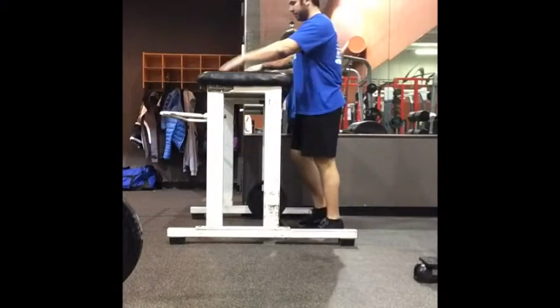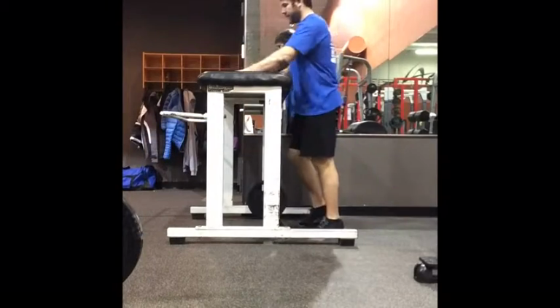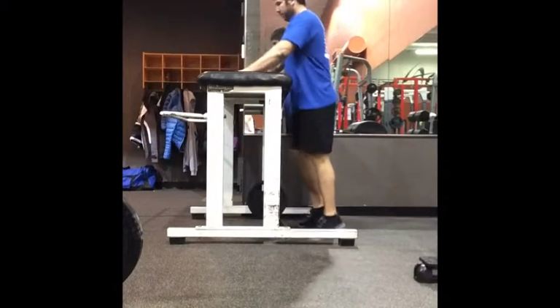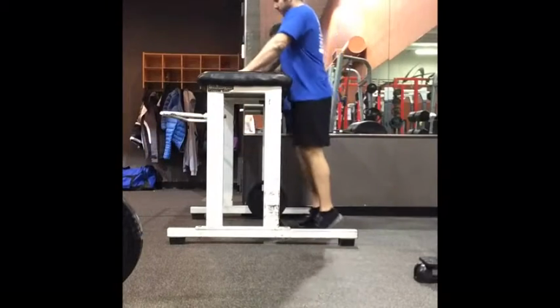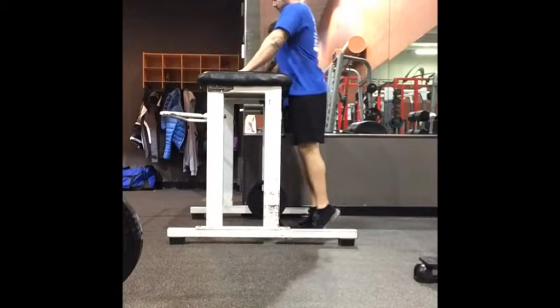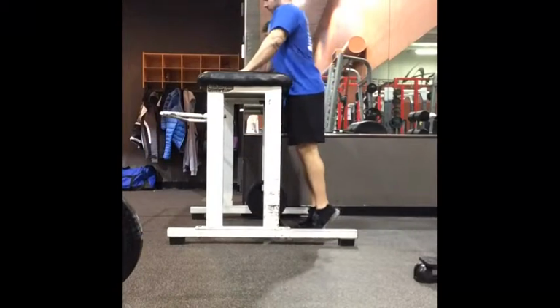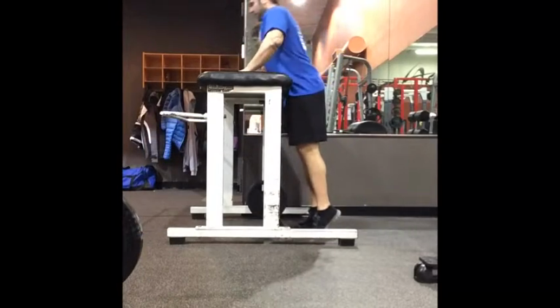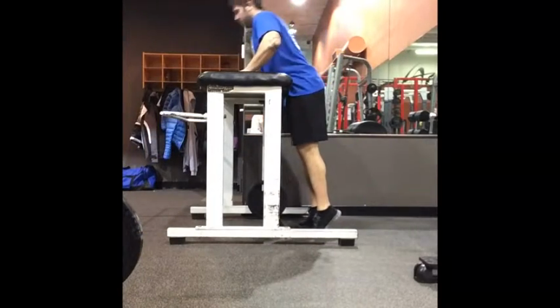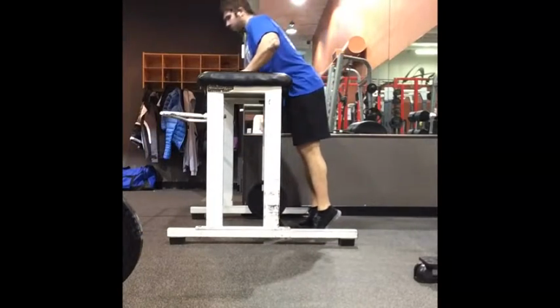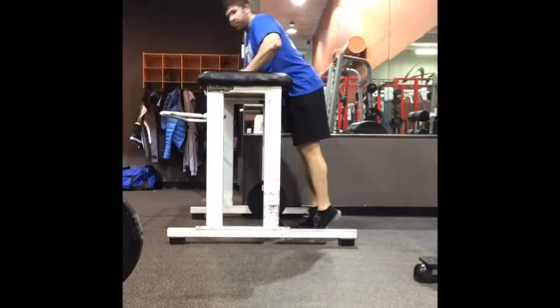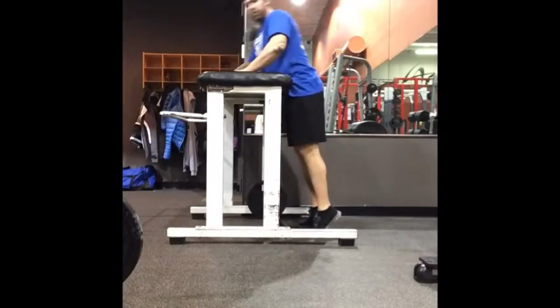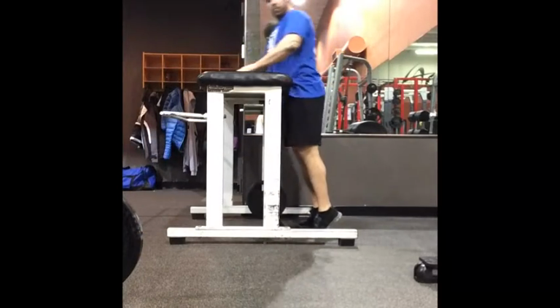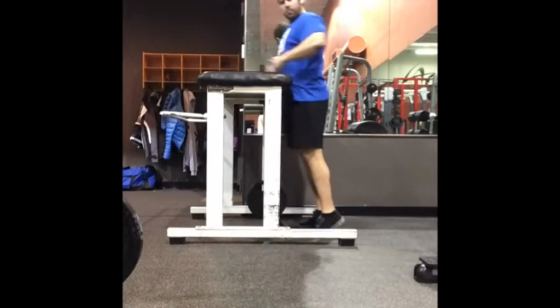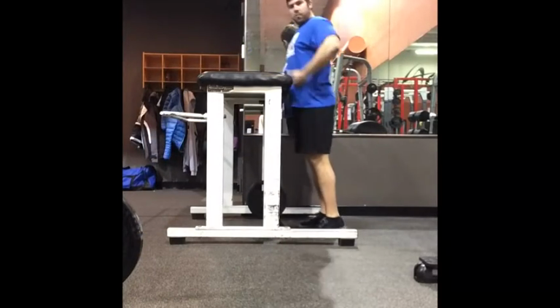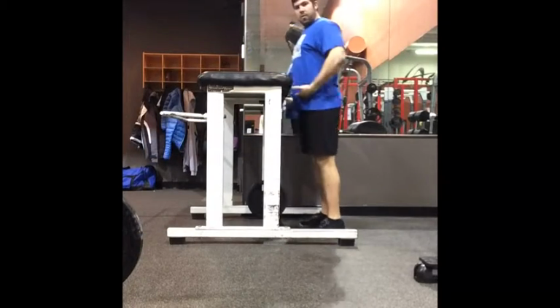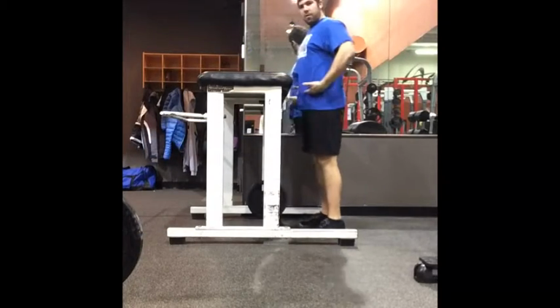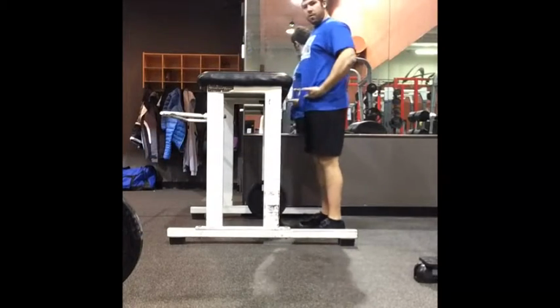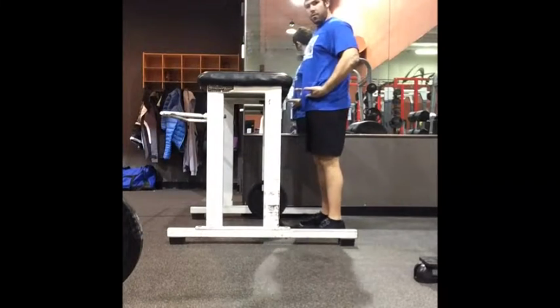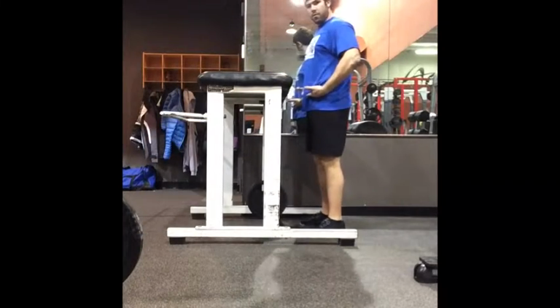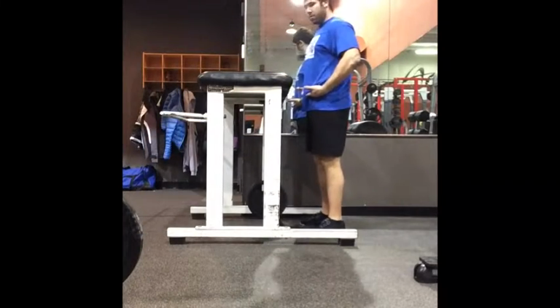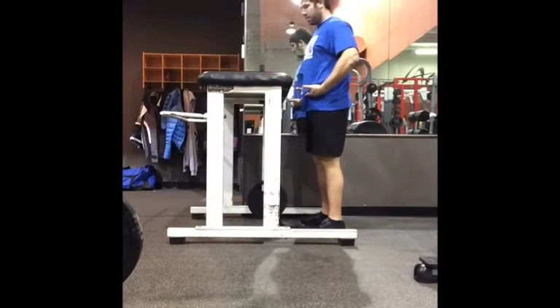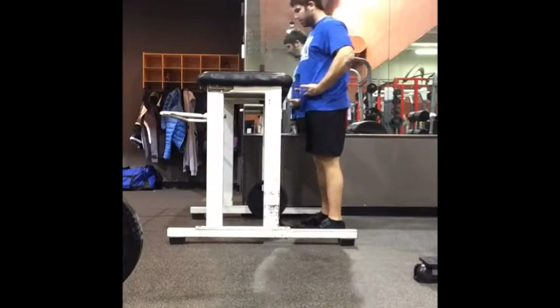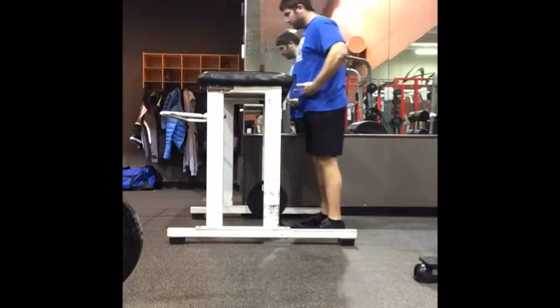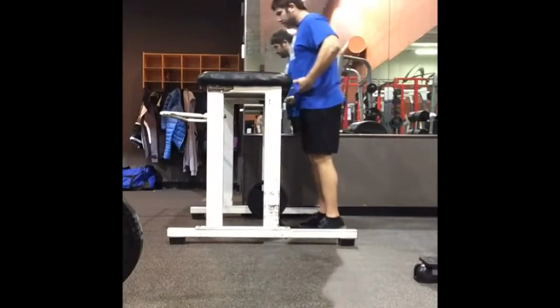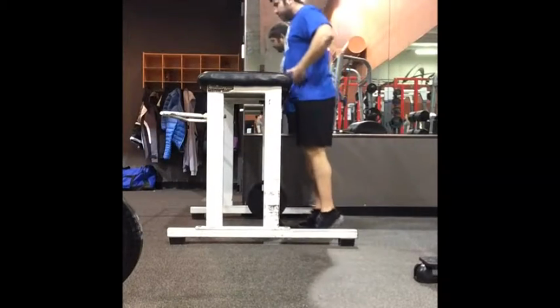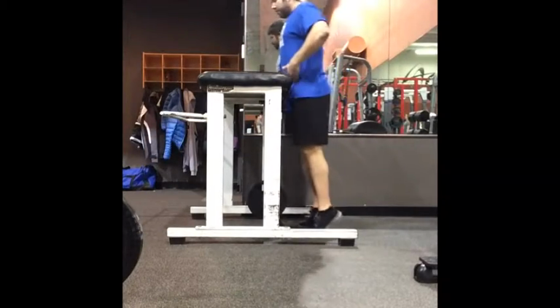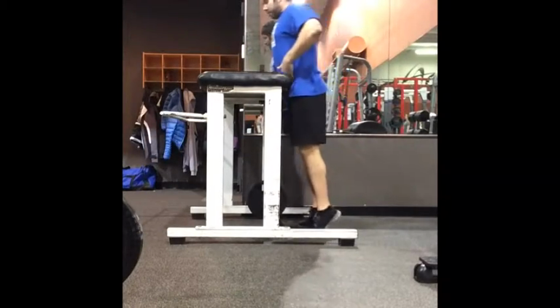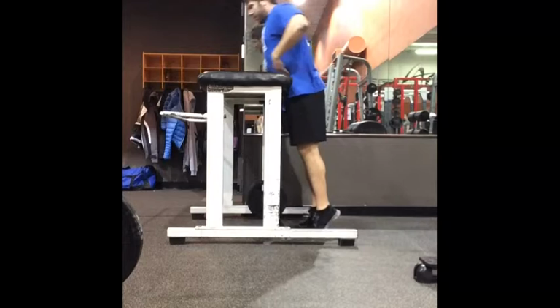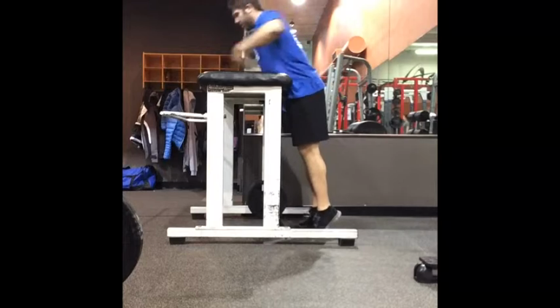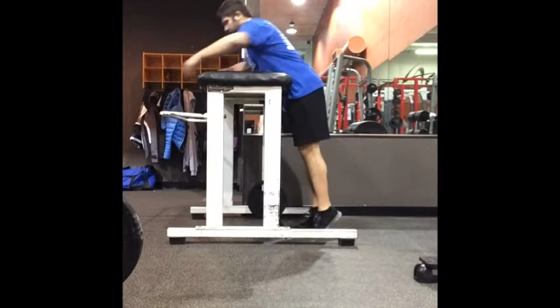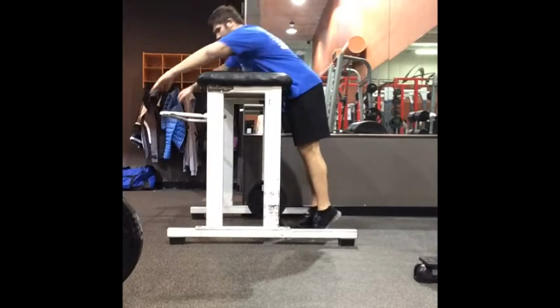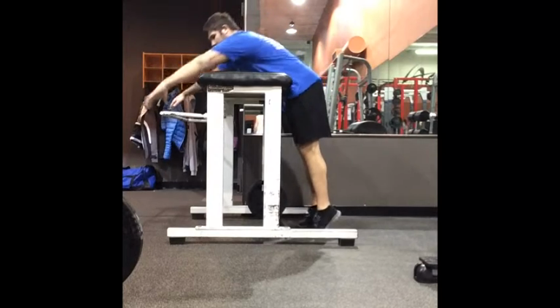This is the reverse hyper. This is a great movement to strengthen the low back, glutes and hamstrings.